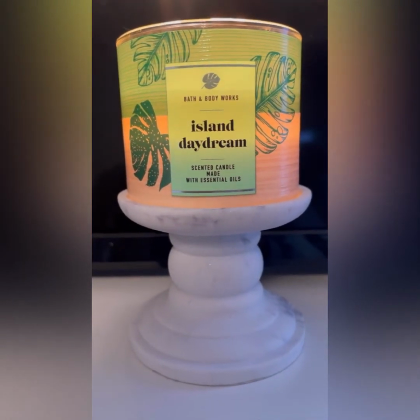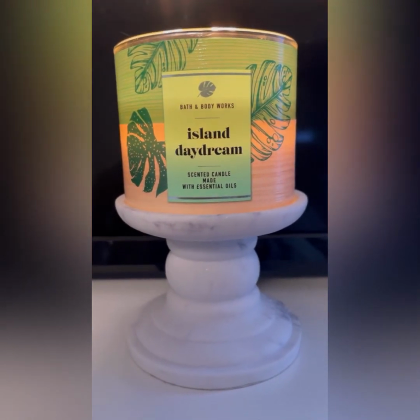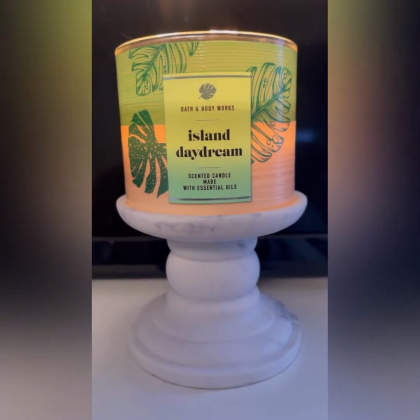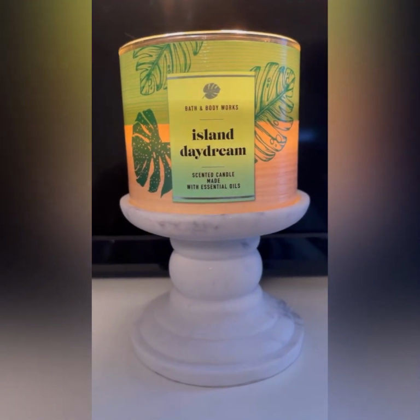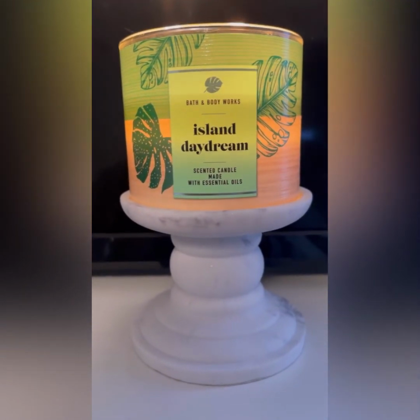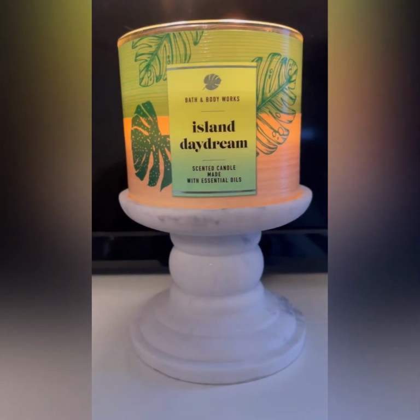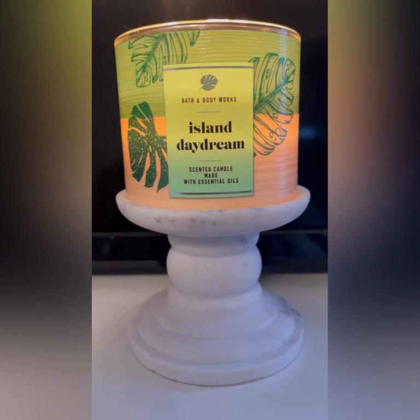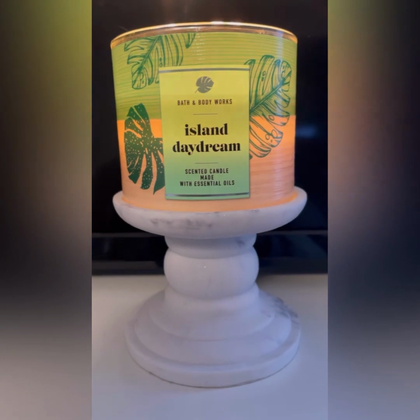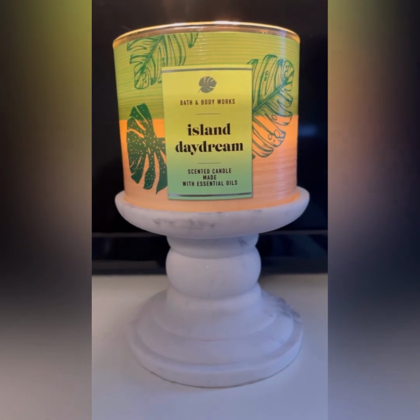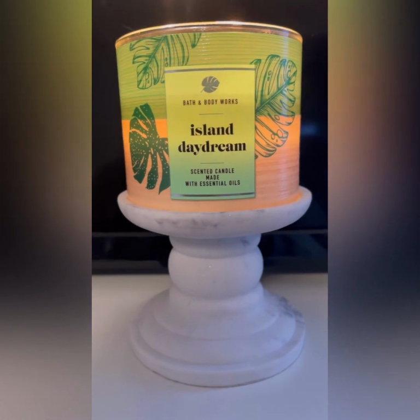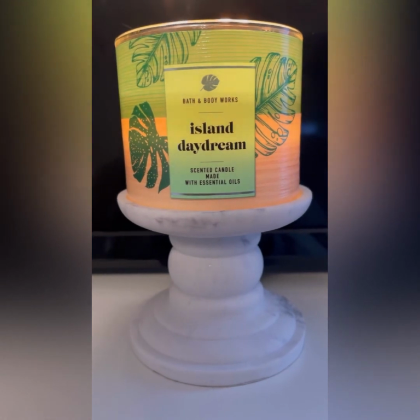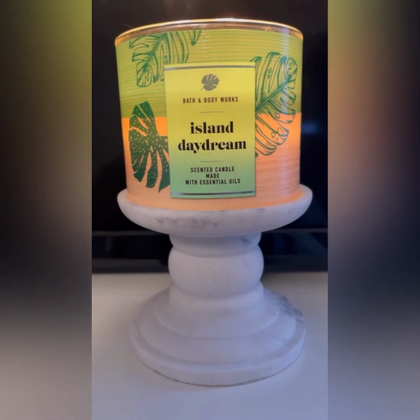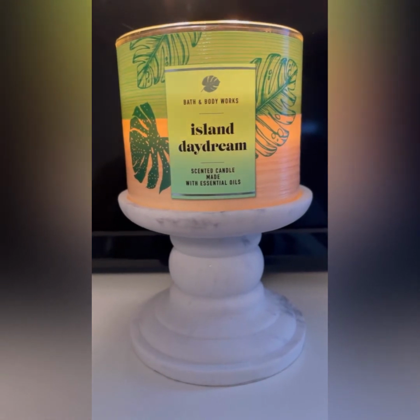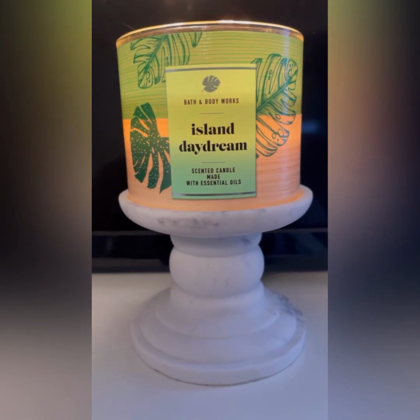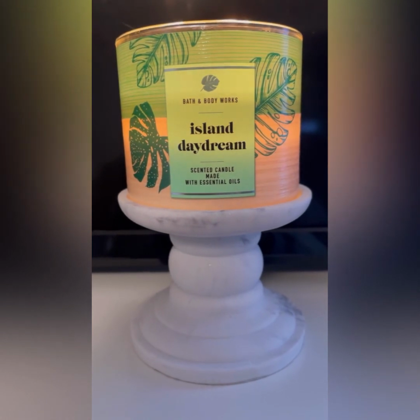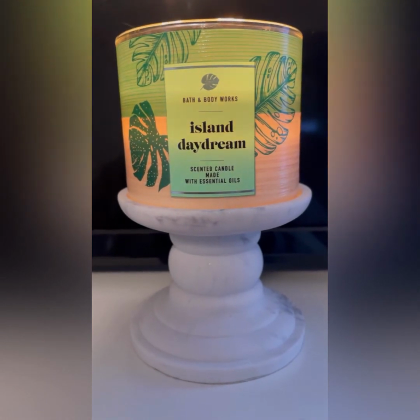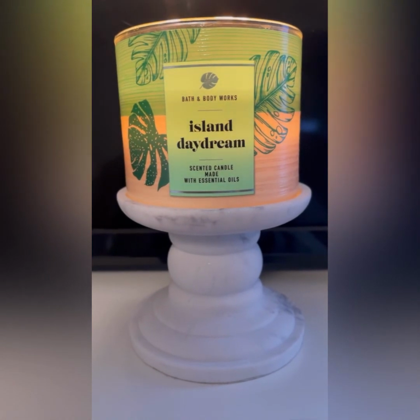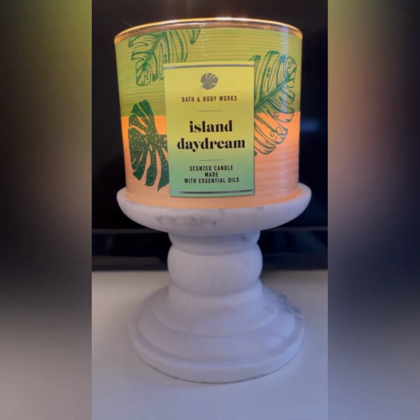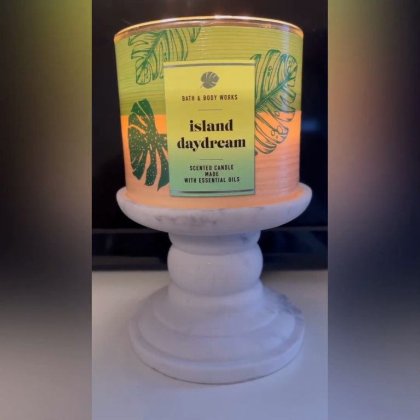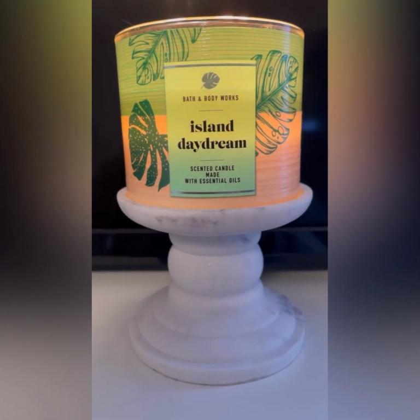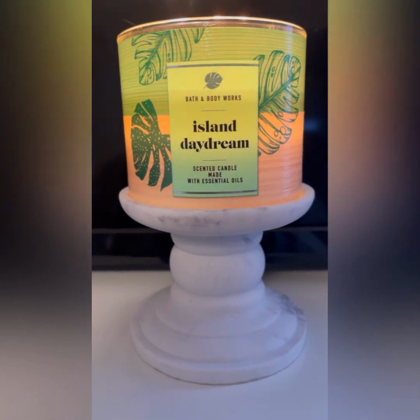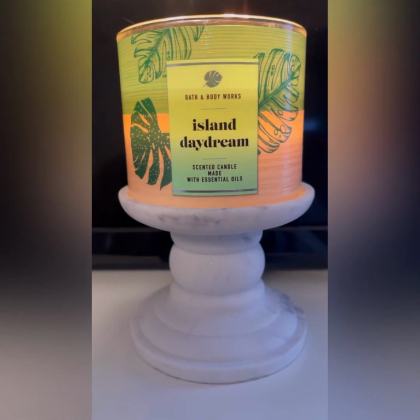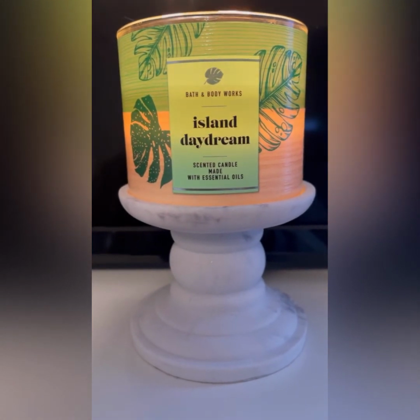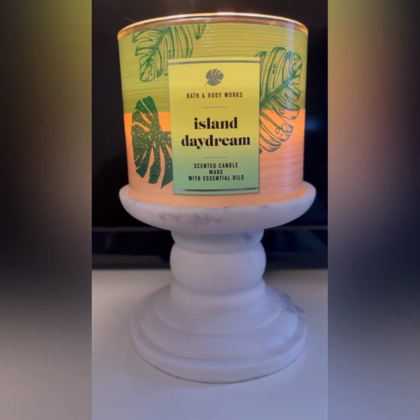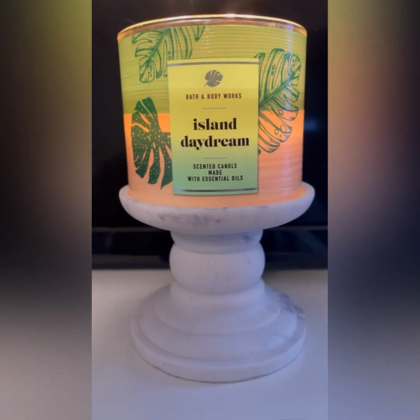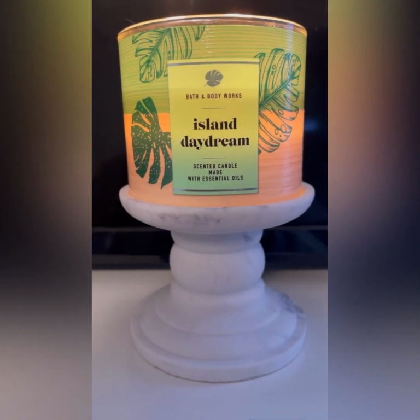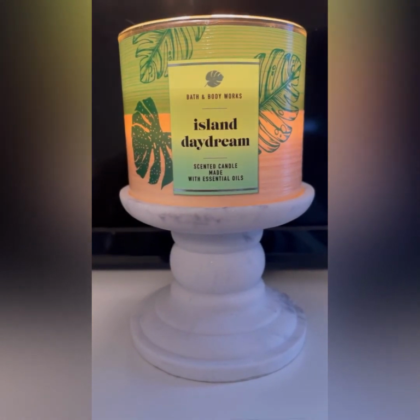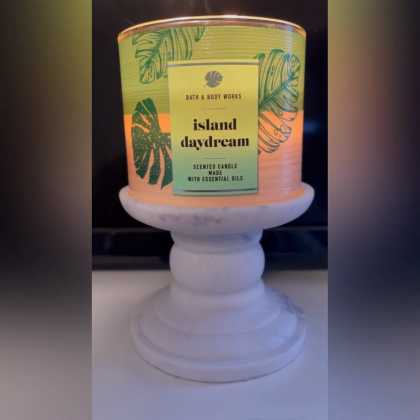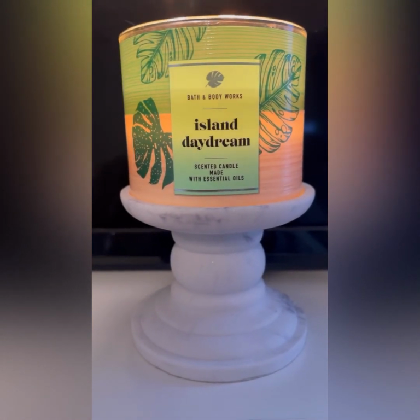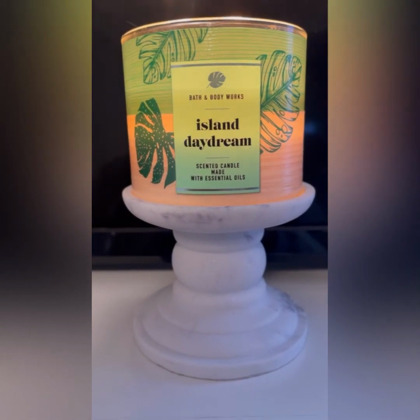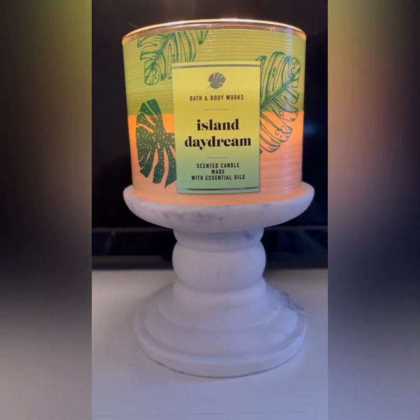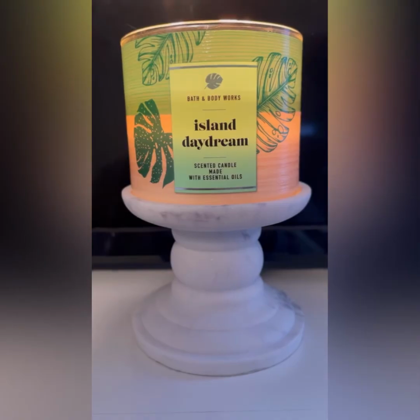But anyway, that's all for this Quickie Candle review. I will see you guys in the next one. Toodles.